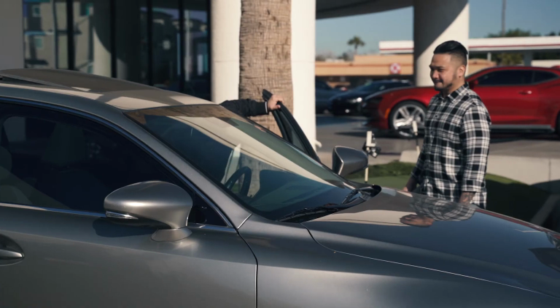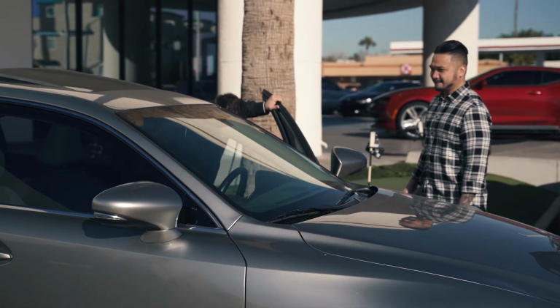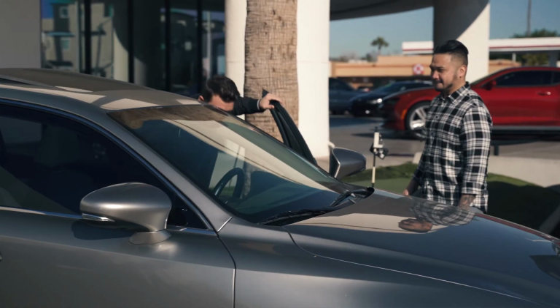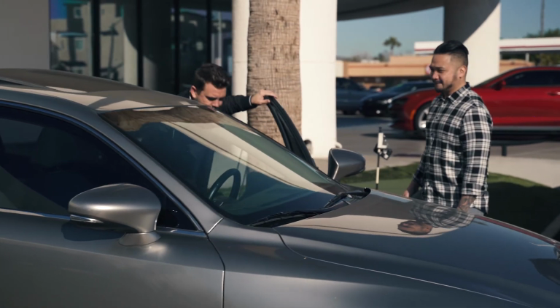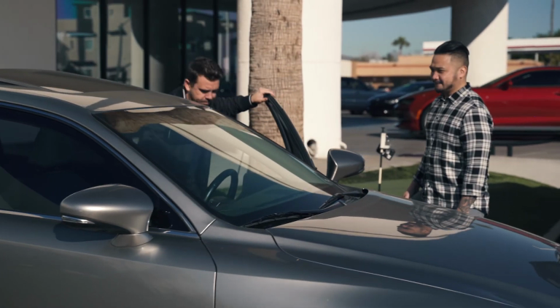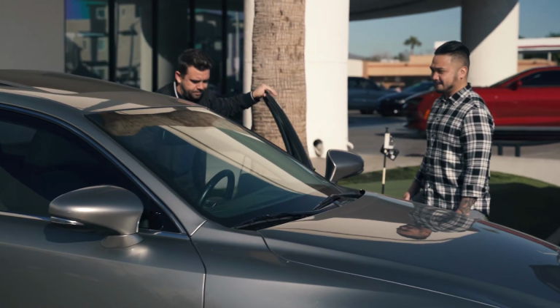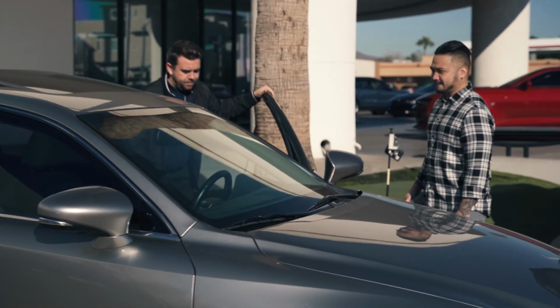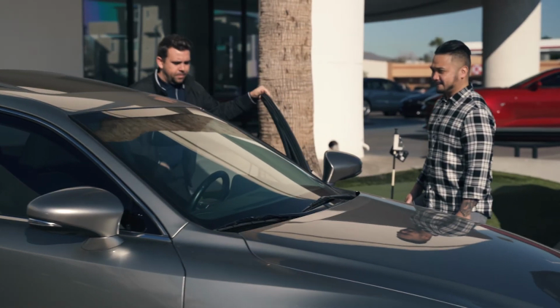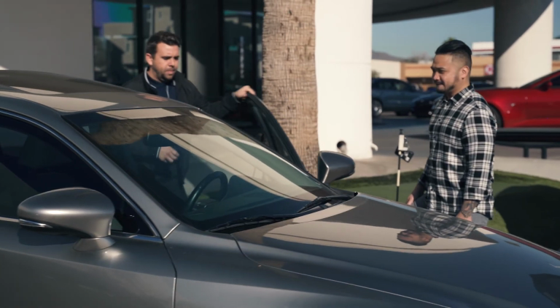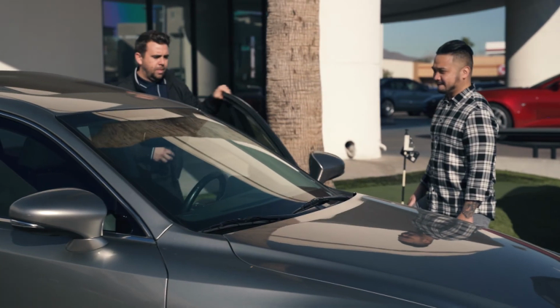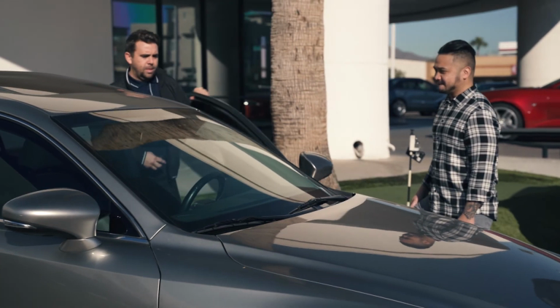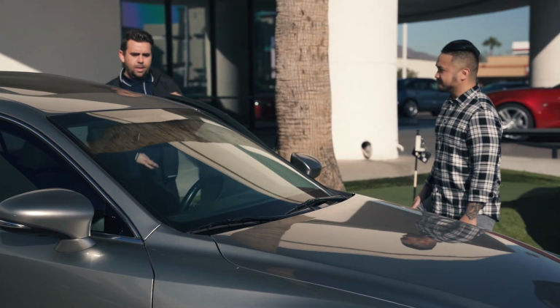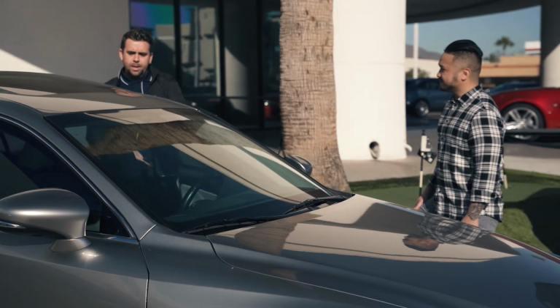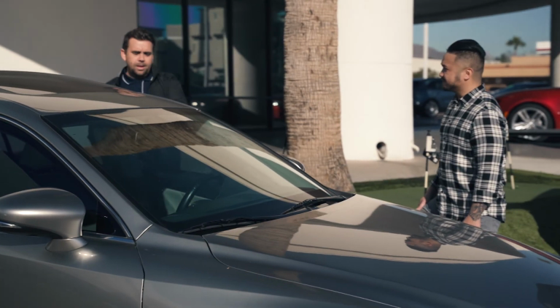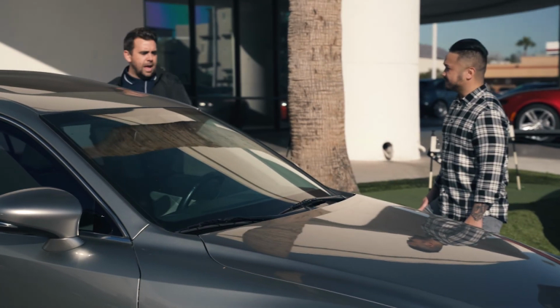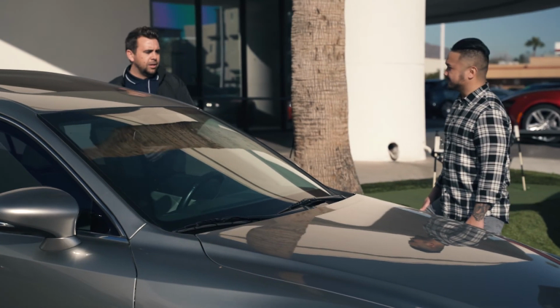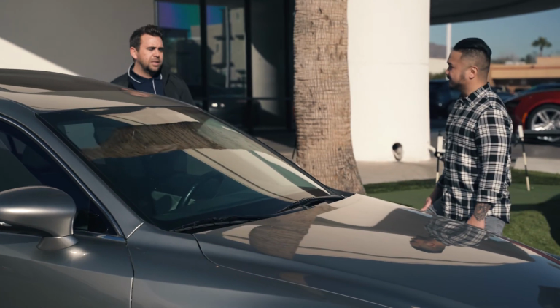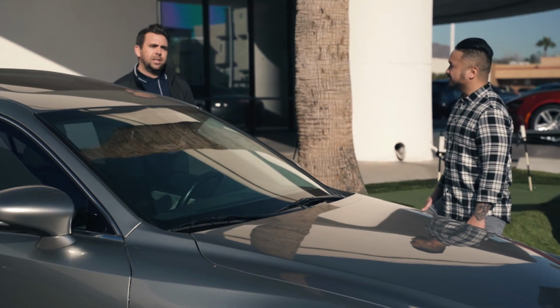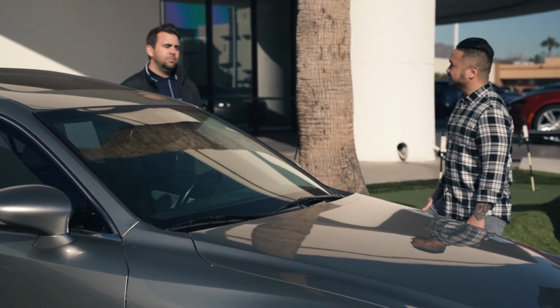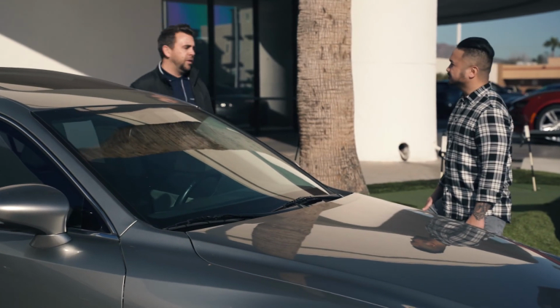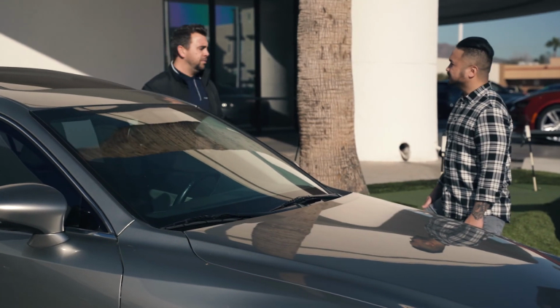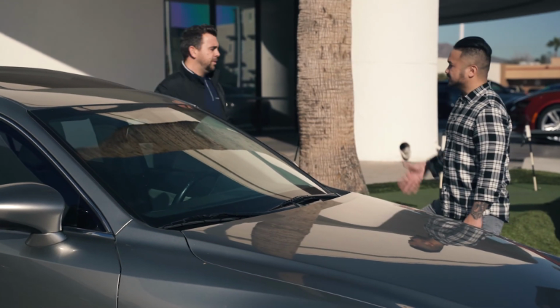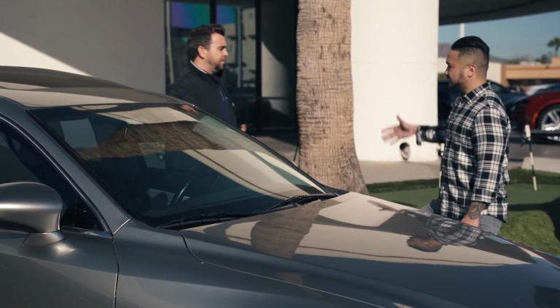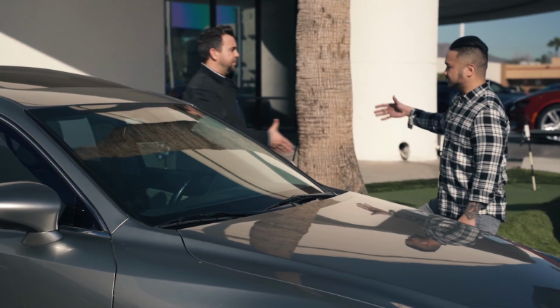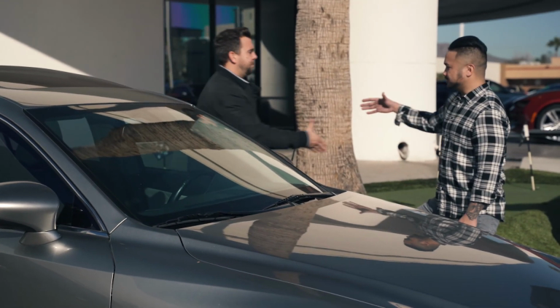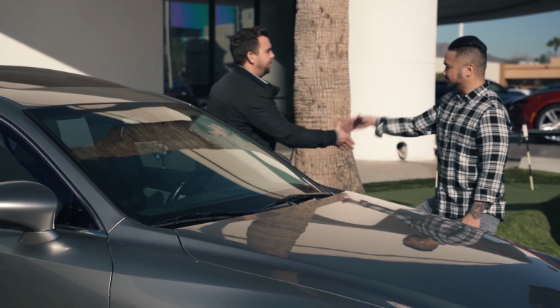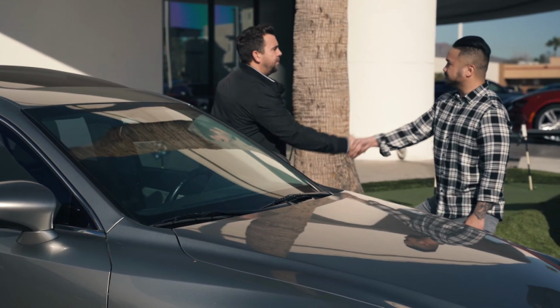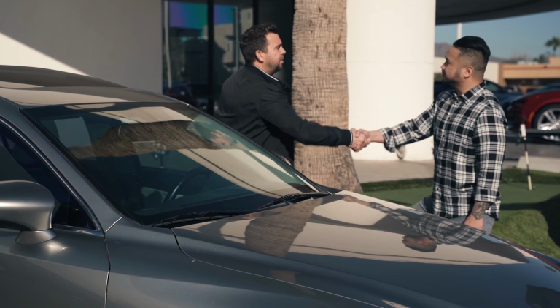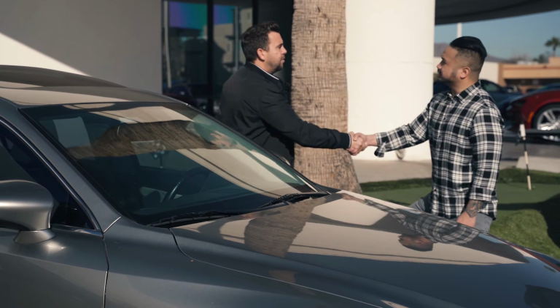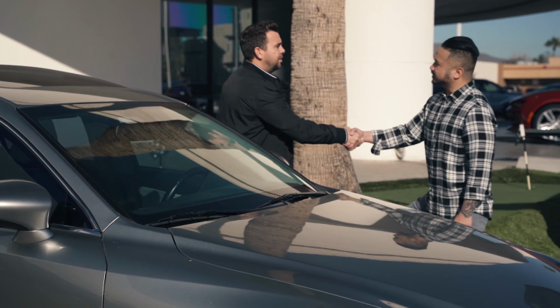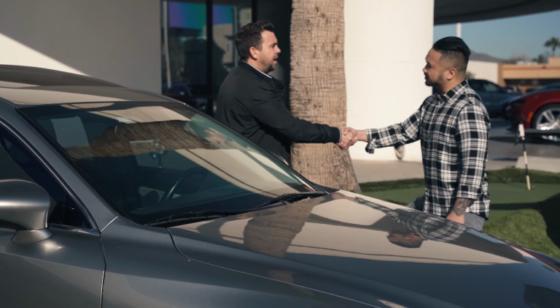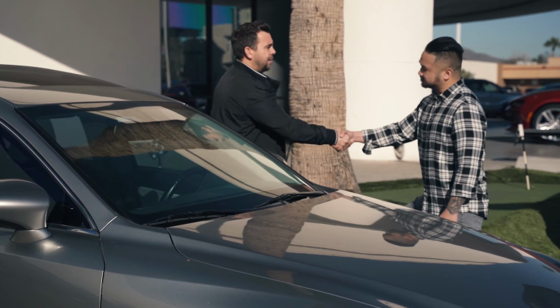Finally, bring your car to Certified Benz and Beamer for an inspection and enjoy your trade-in credit.